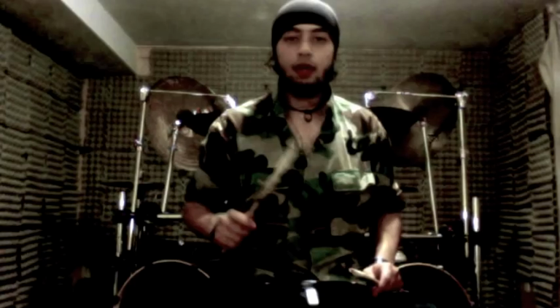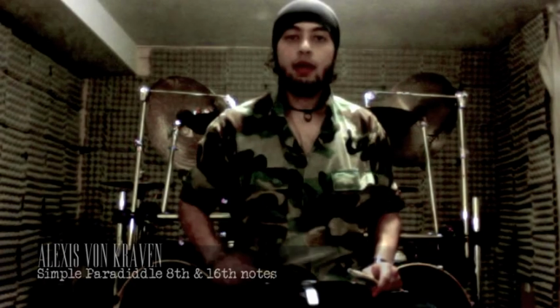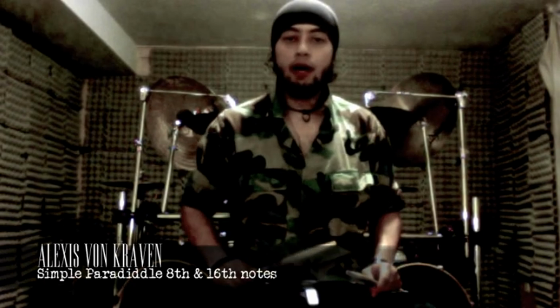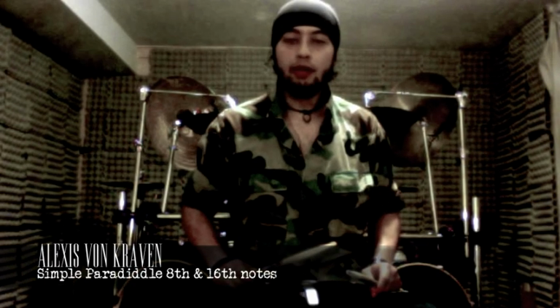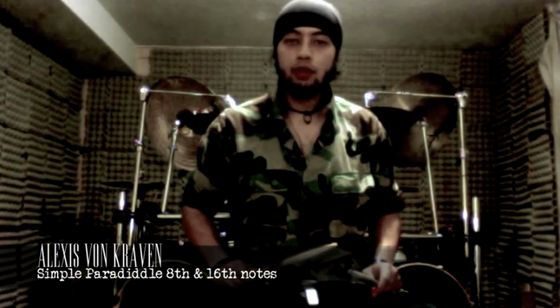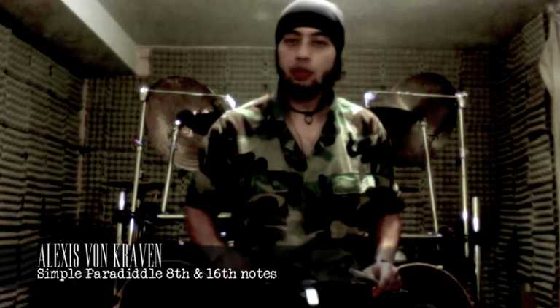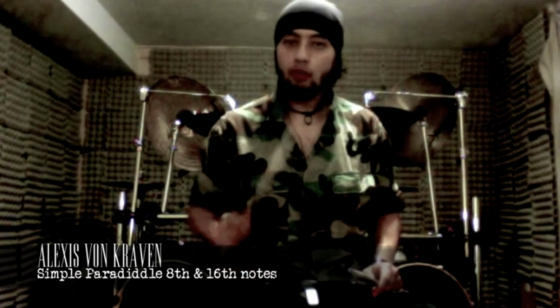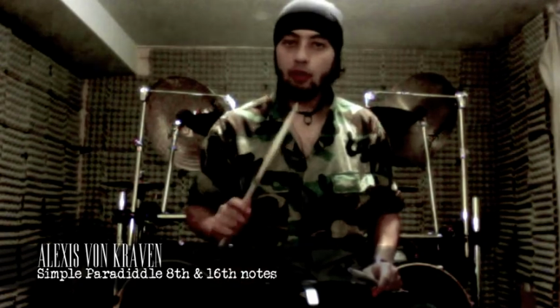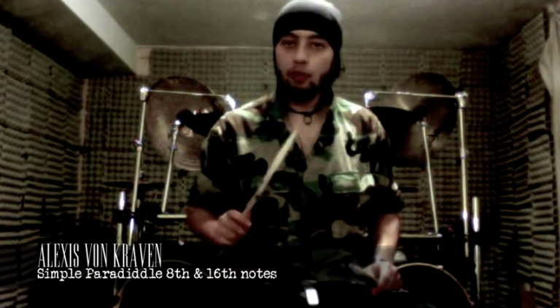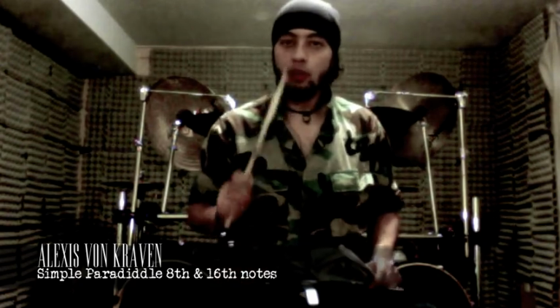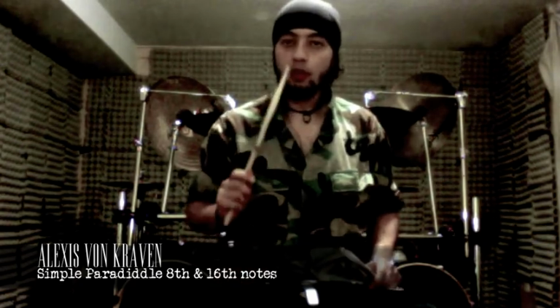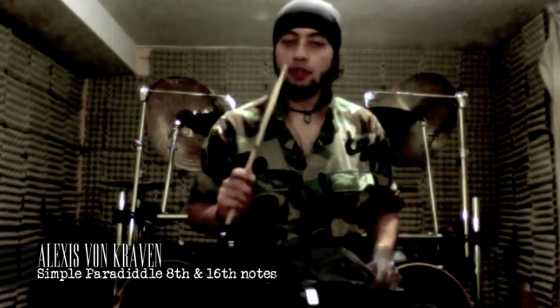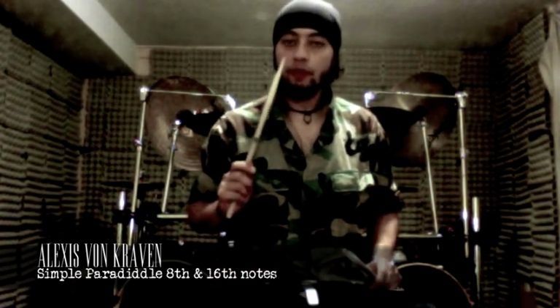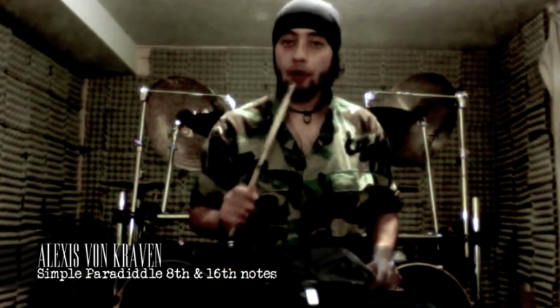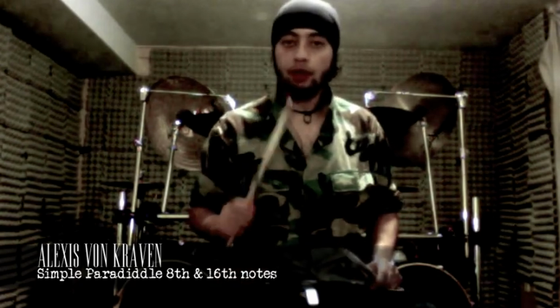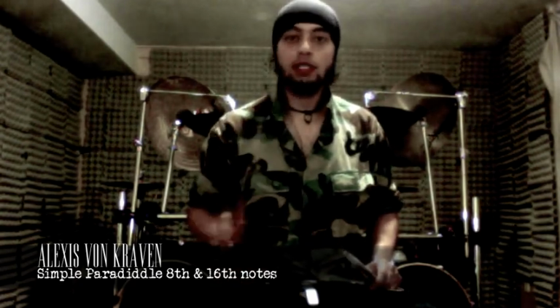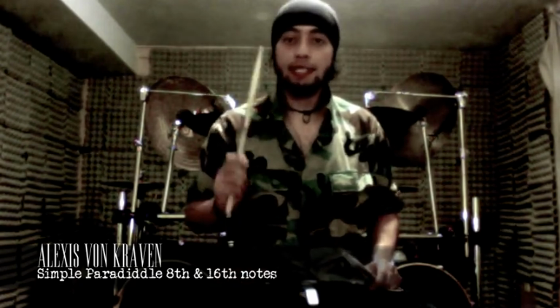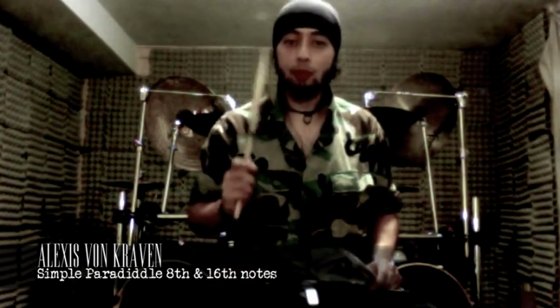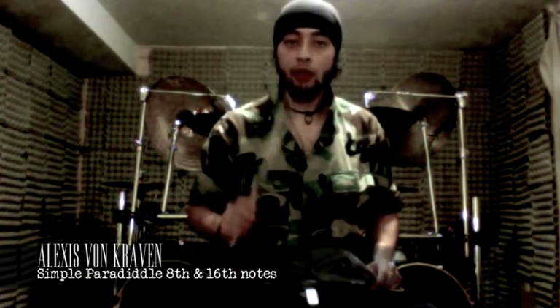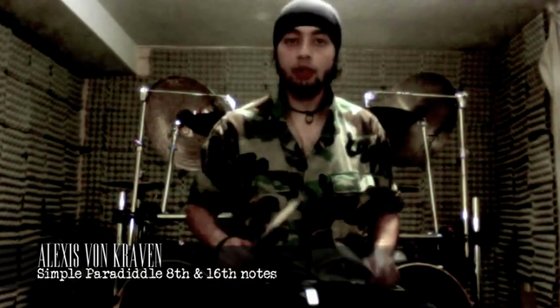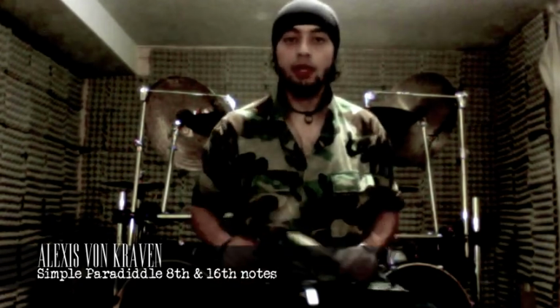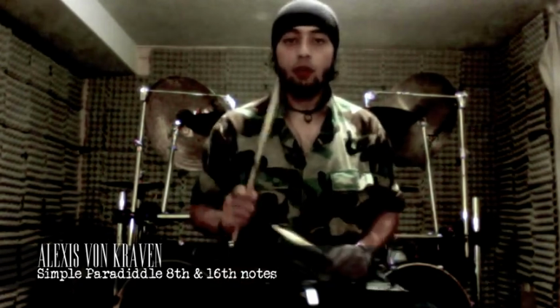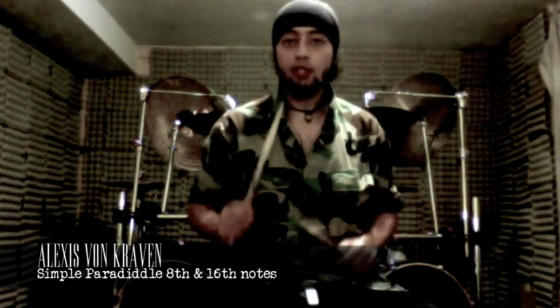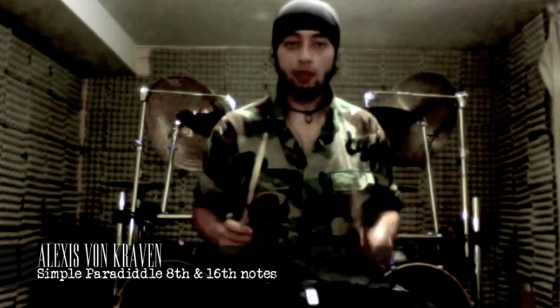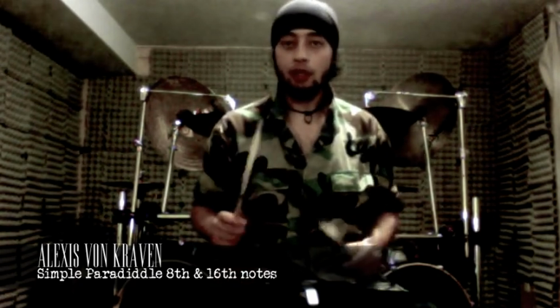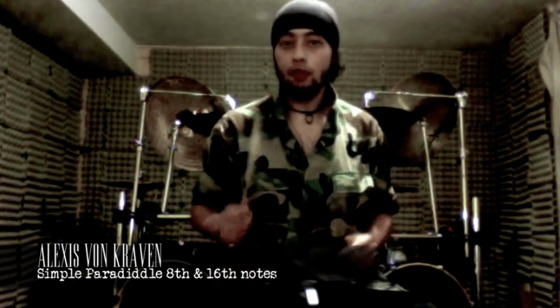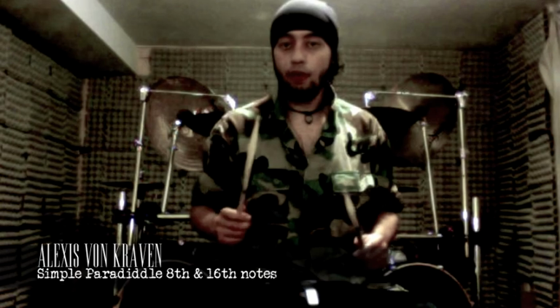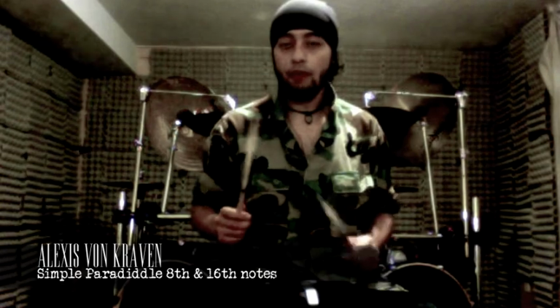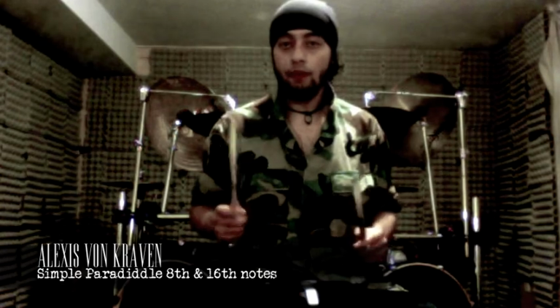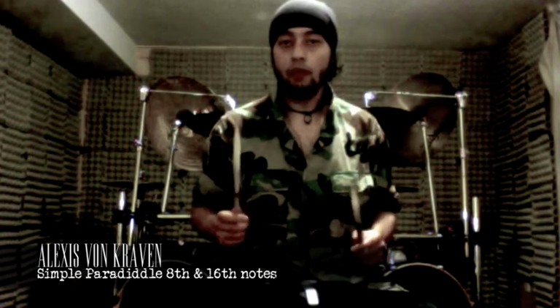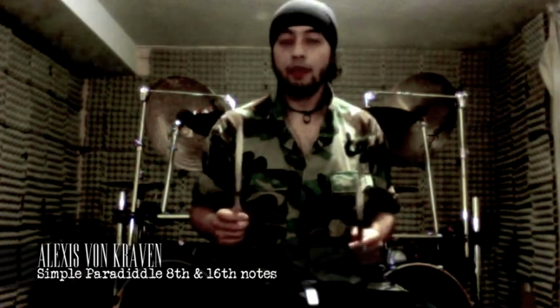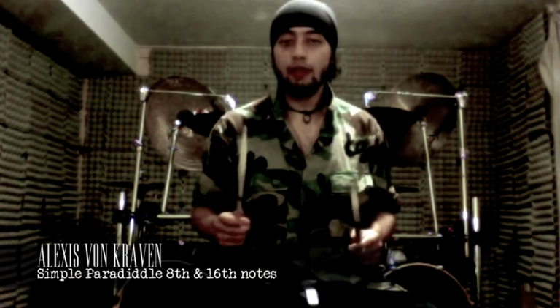Hi there, today we're gonna review the concept of the partedal, the simple partedal, which is a combination of the hands.